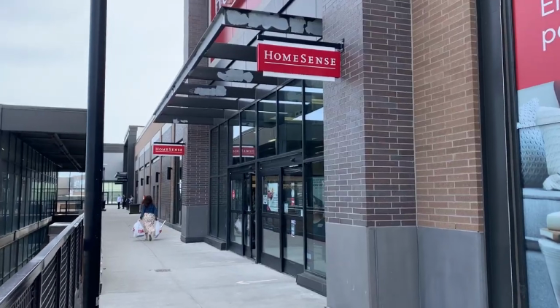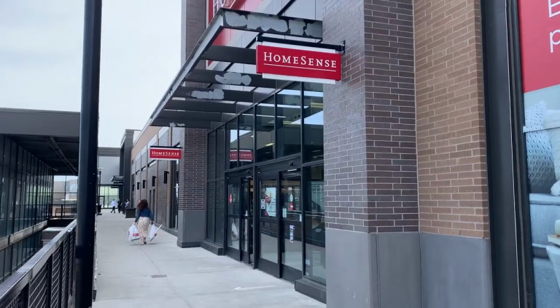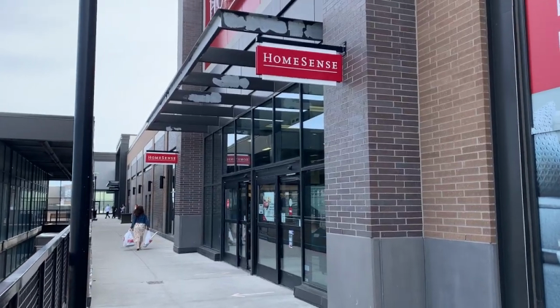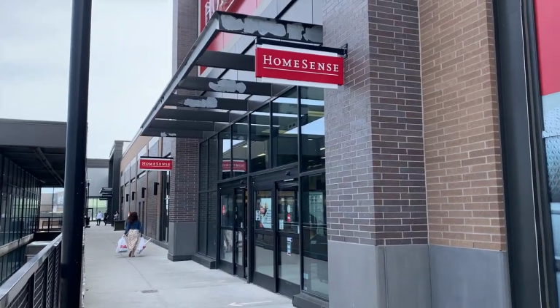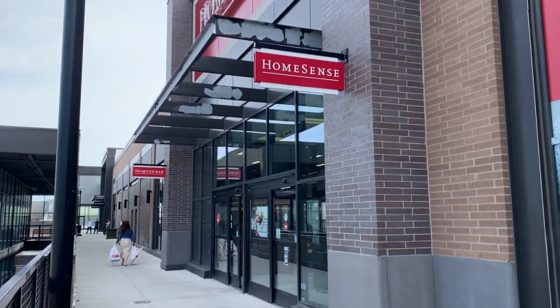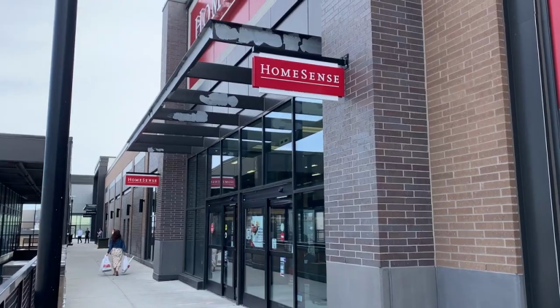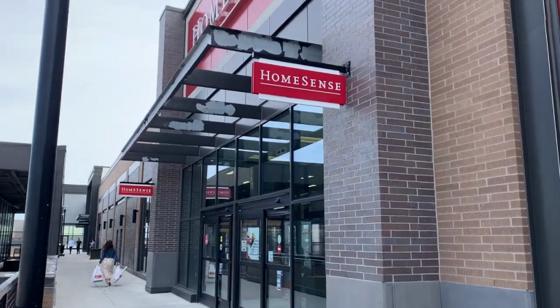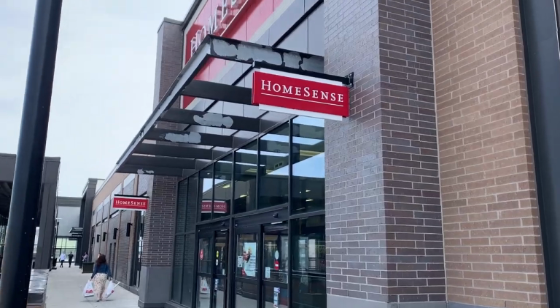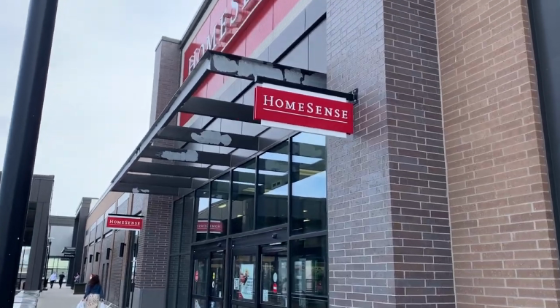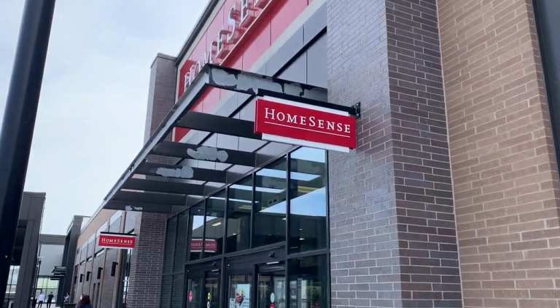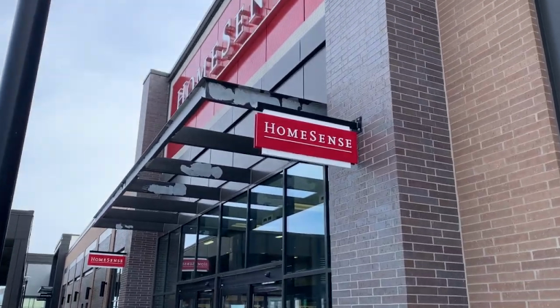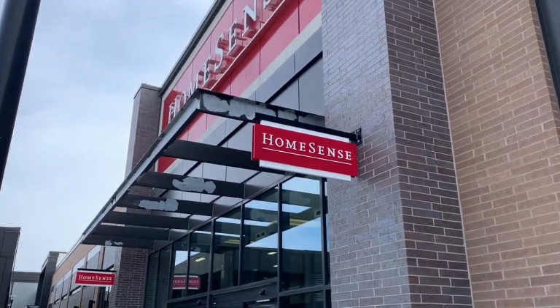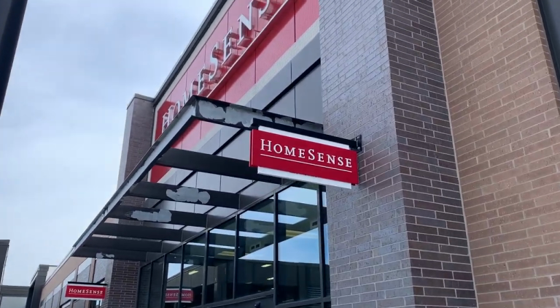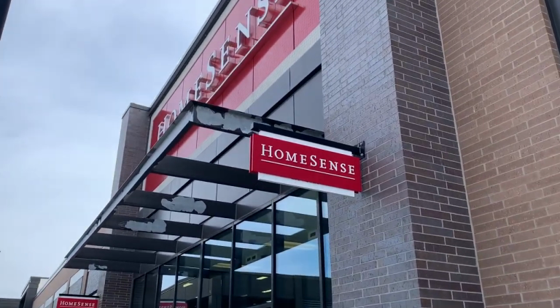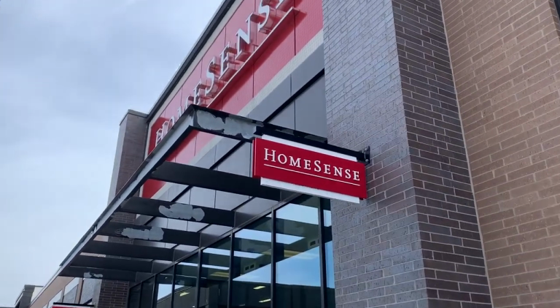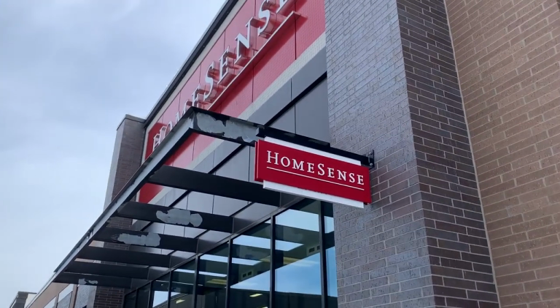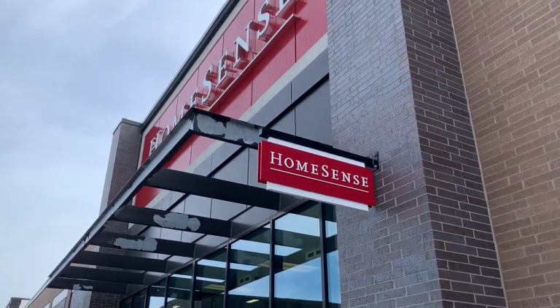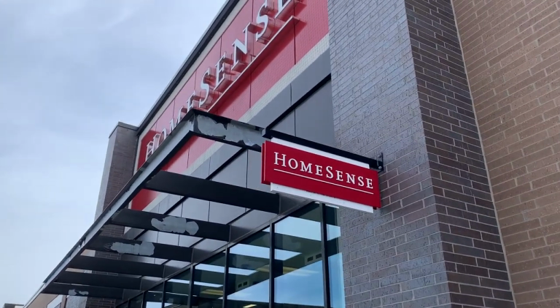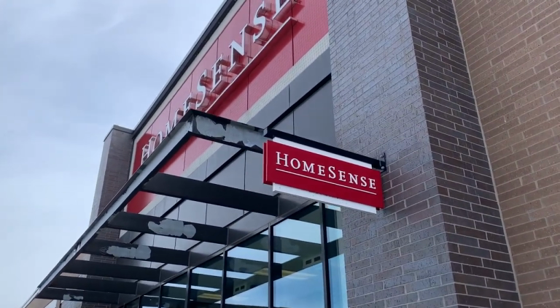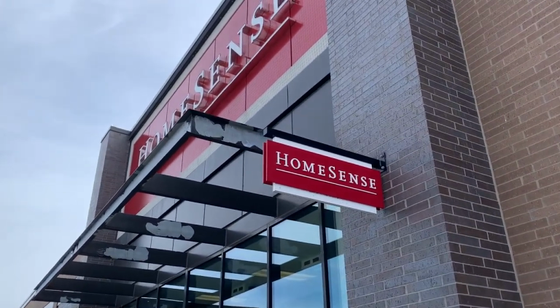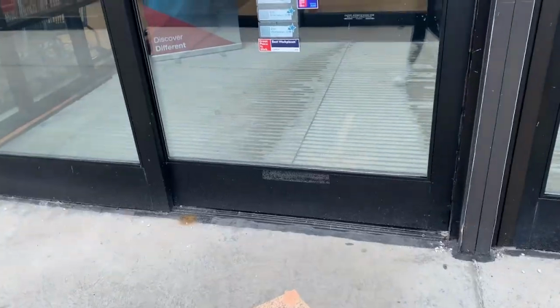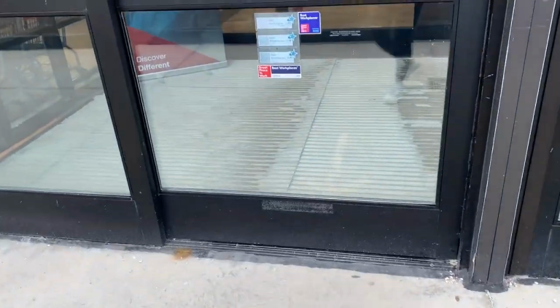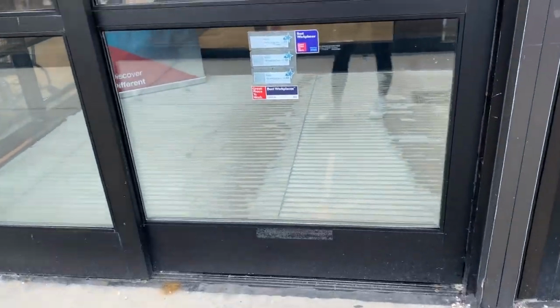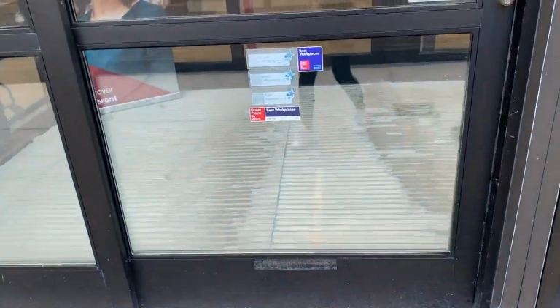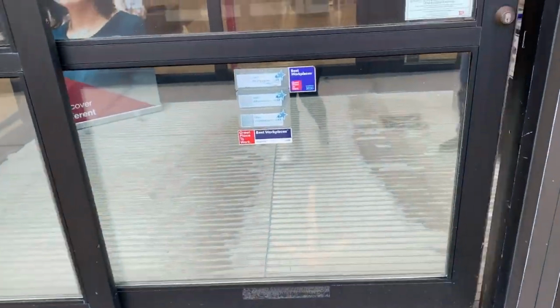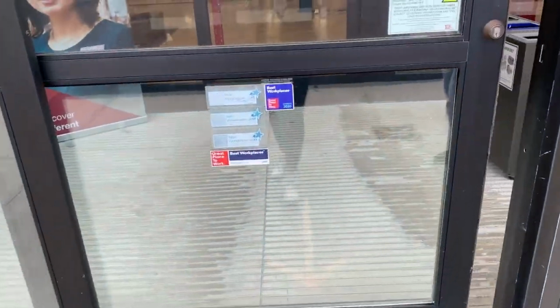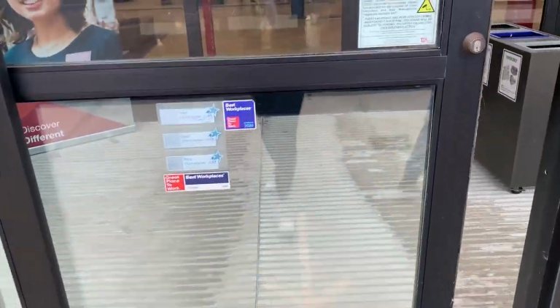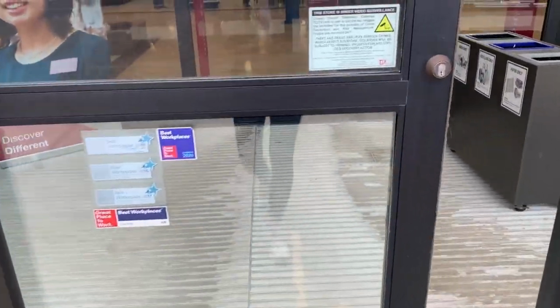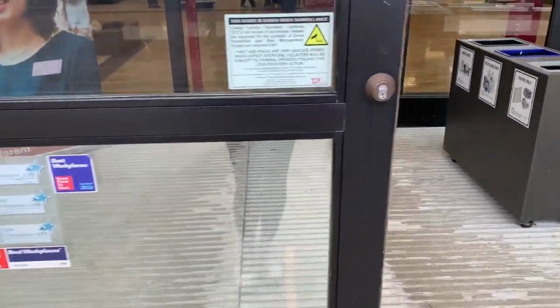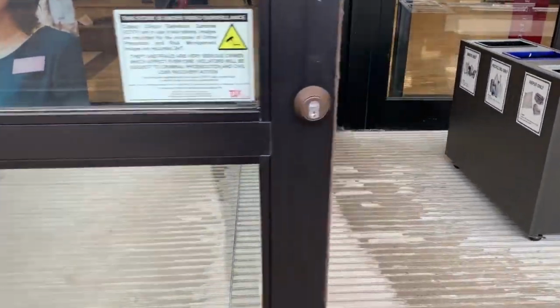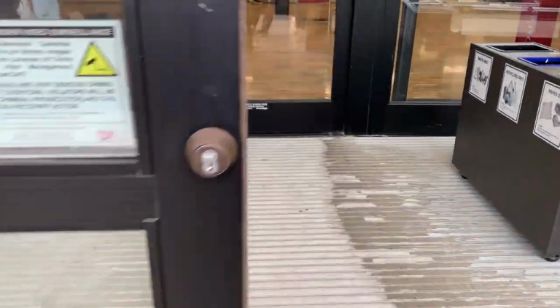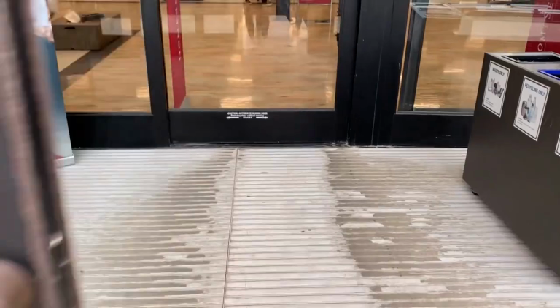Hi everyone and welcome to the video! Let's take a trip to HomeSense and see what's new for the fall and holiday seasons.